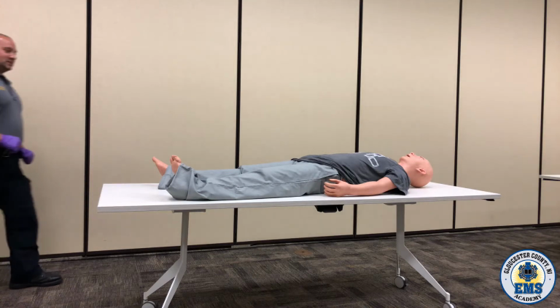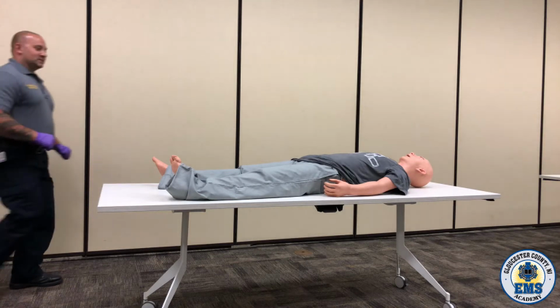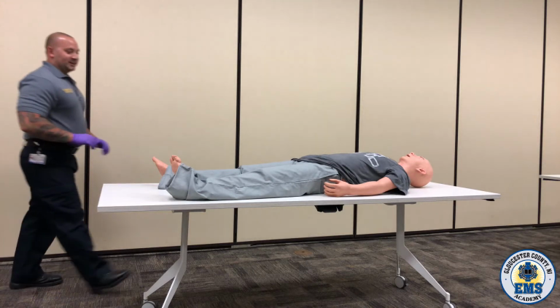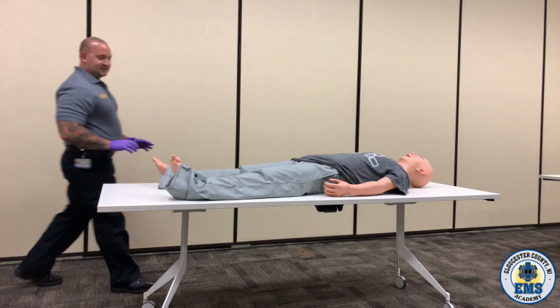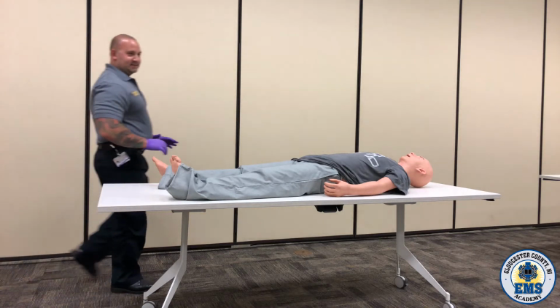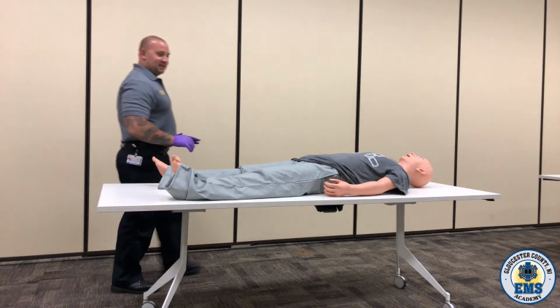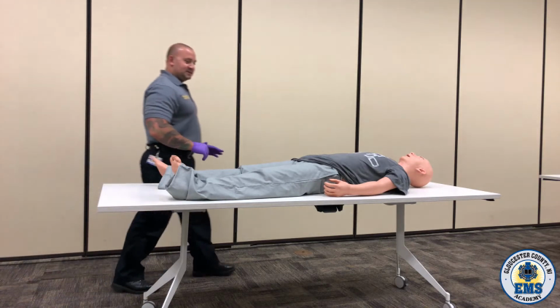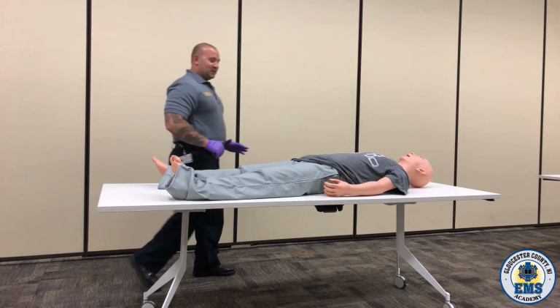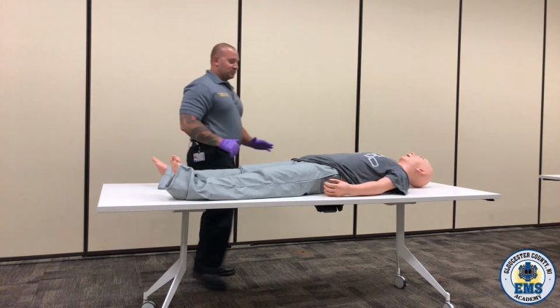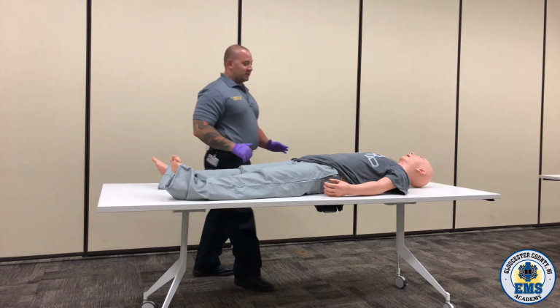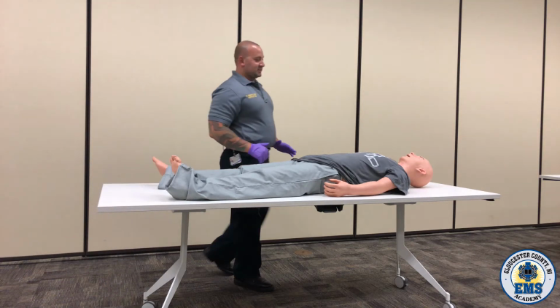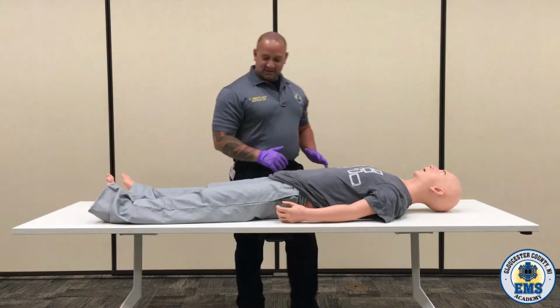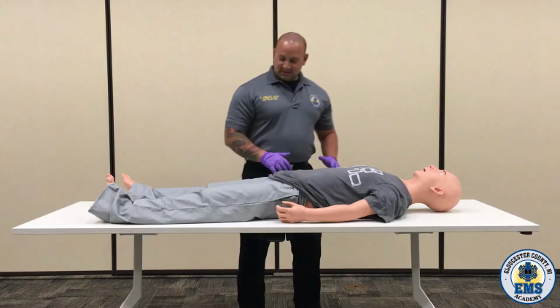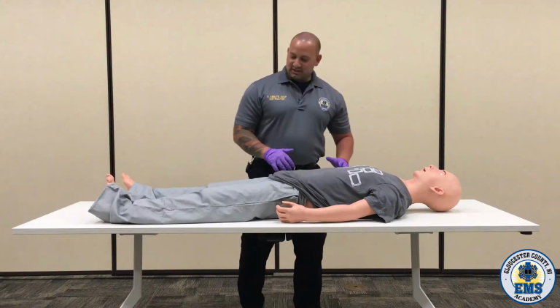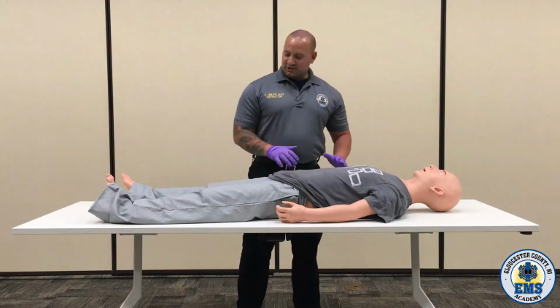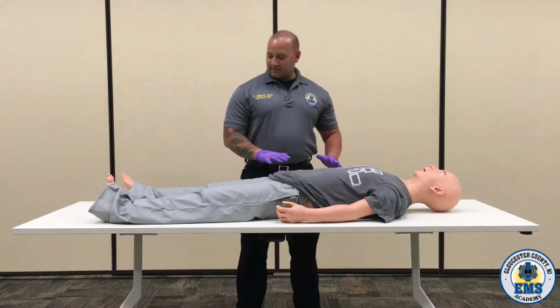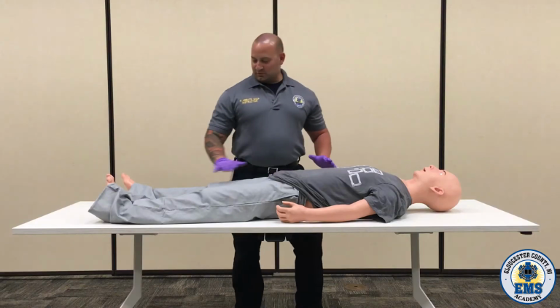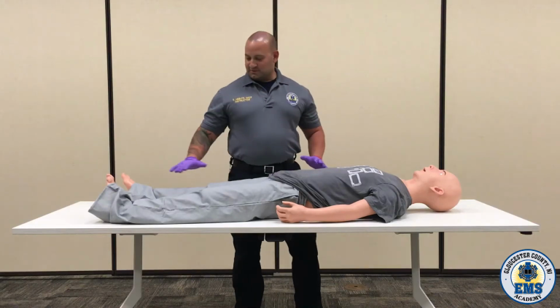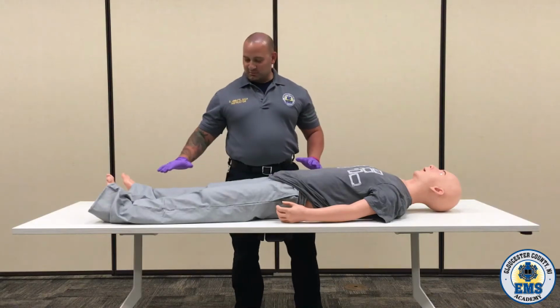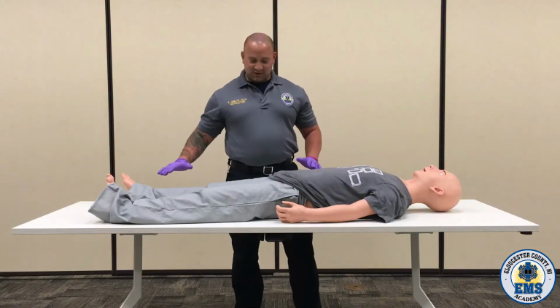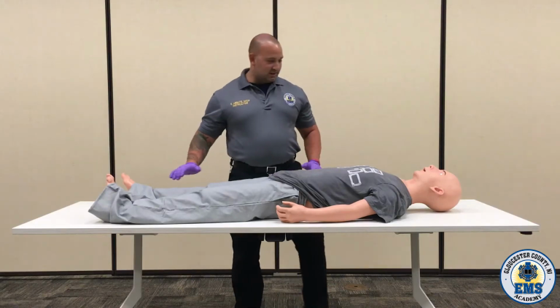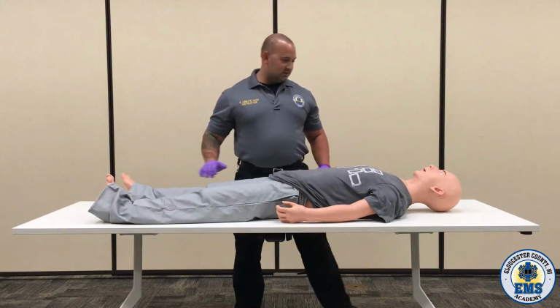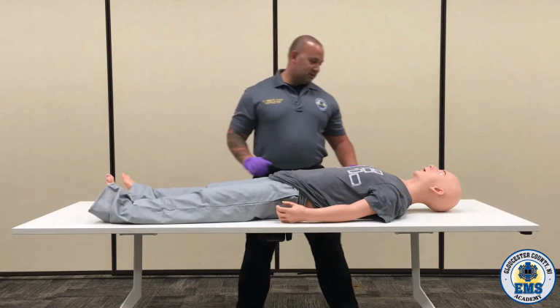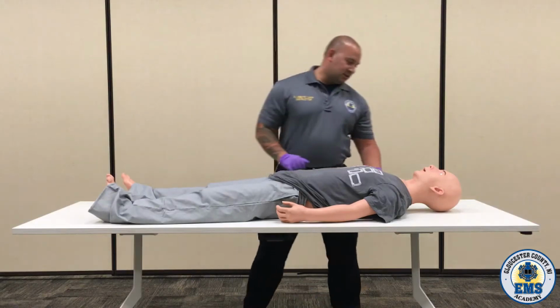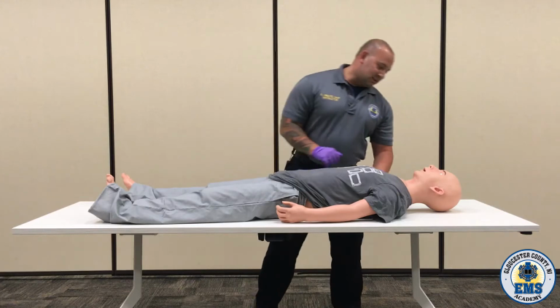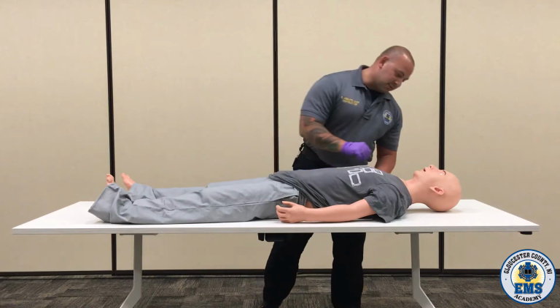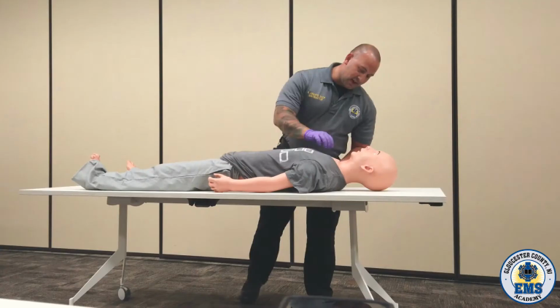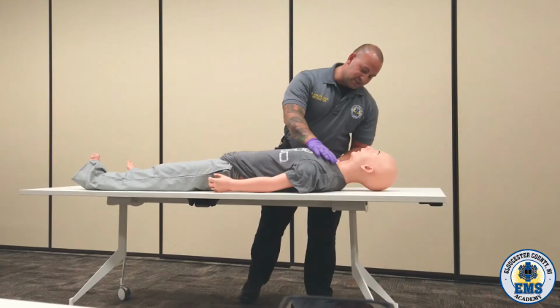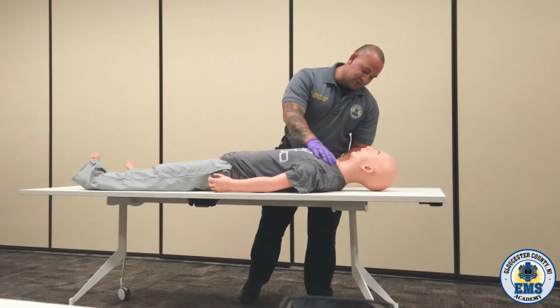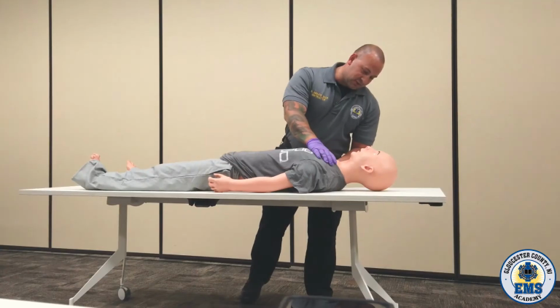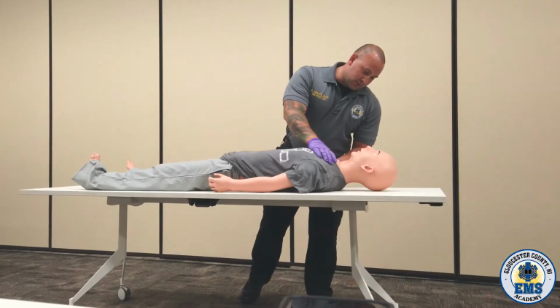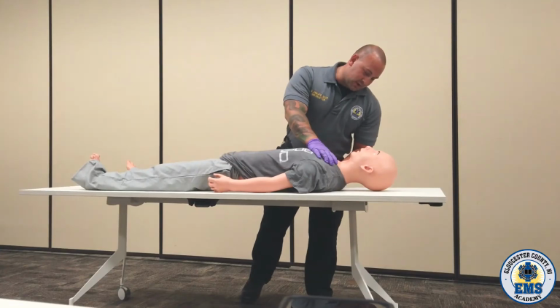All right, scene safety, standard precautions. Checking for blunt hemorrhaging. Level of consciousness — sir, are you okay?